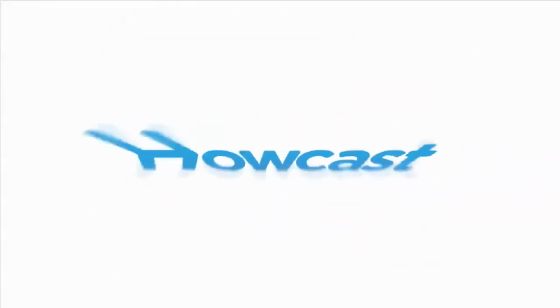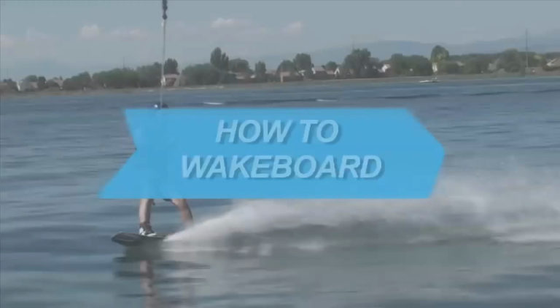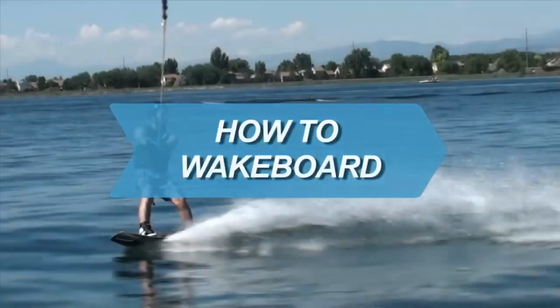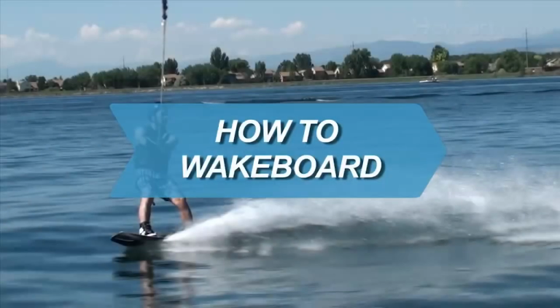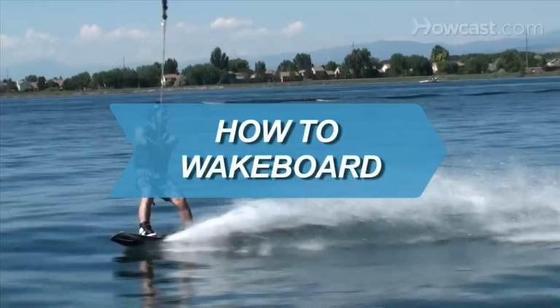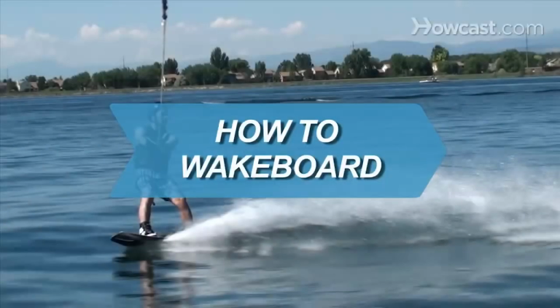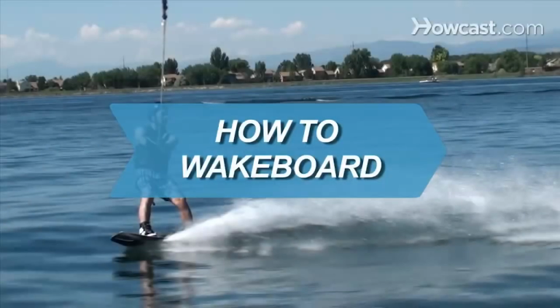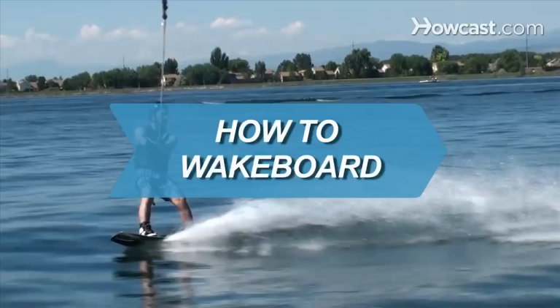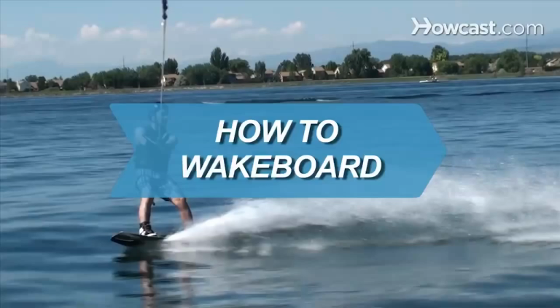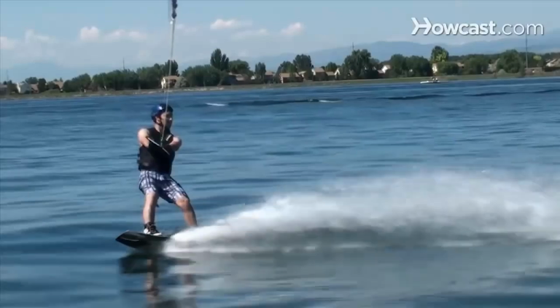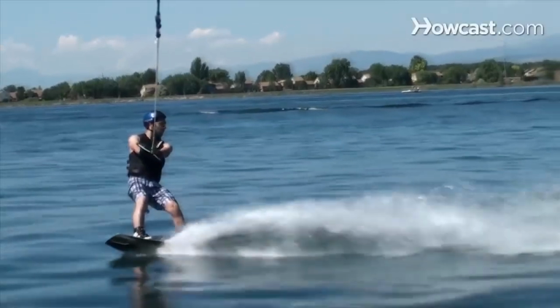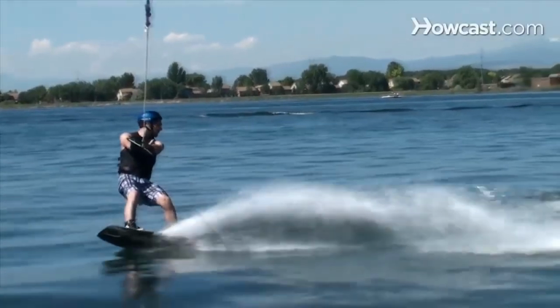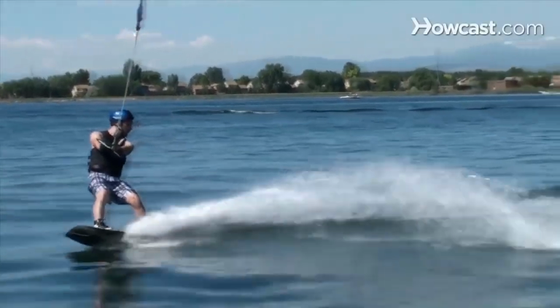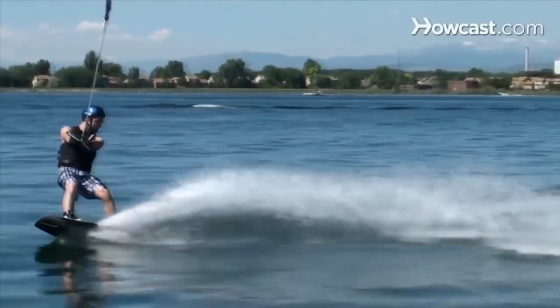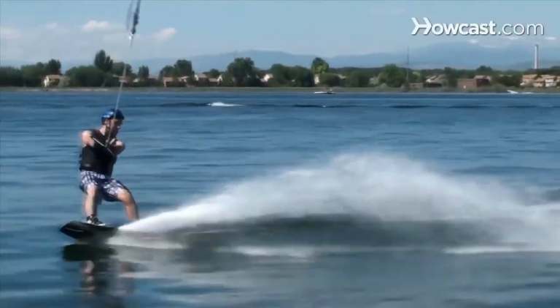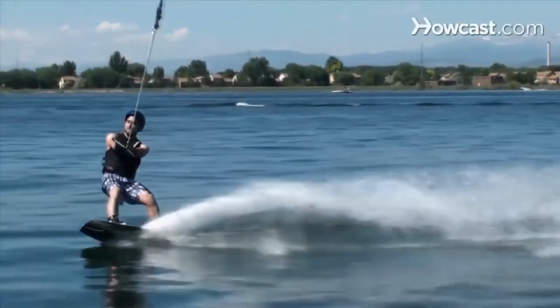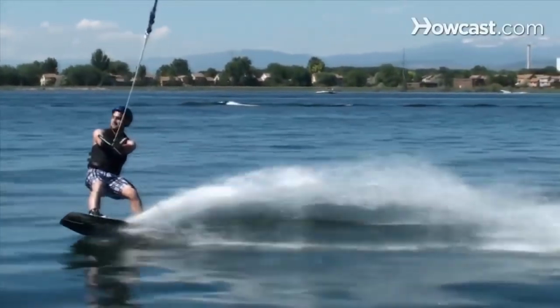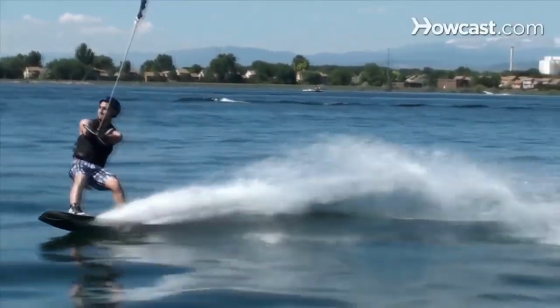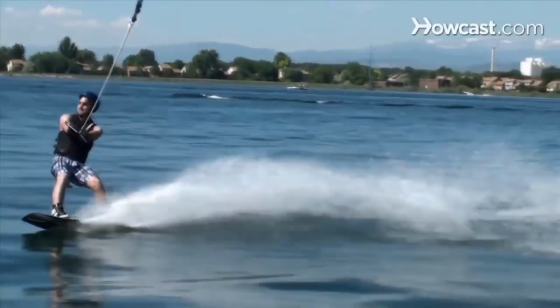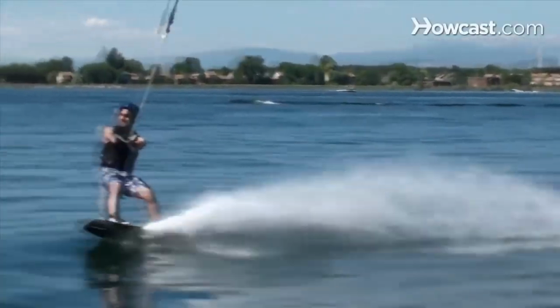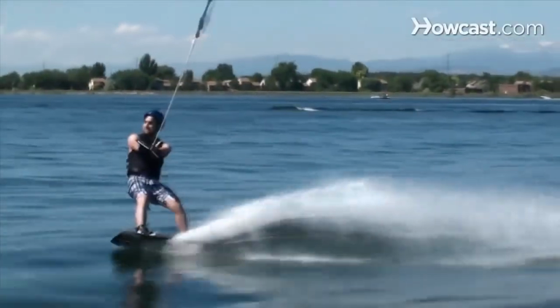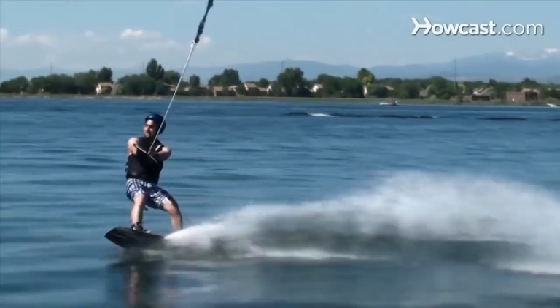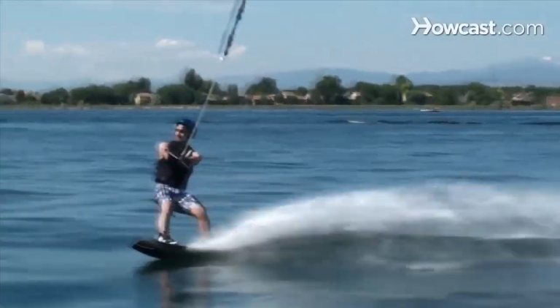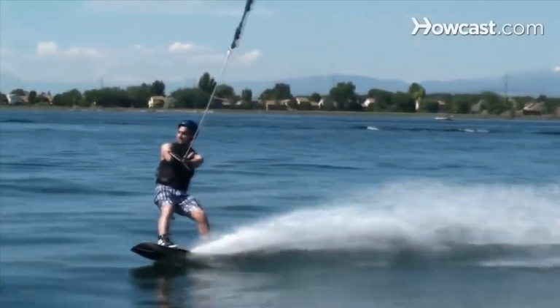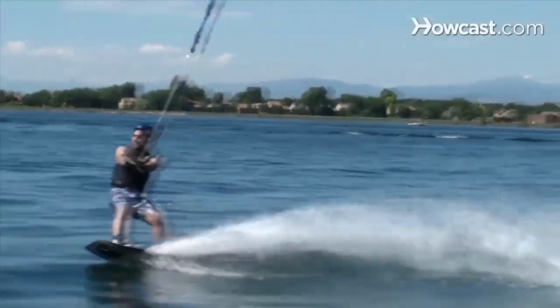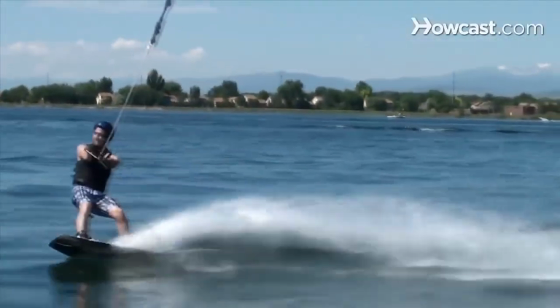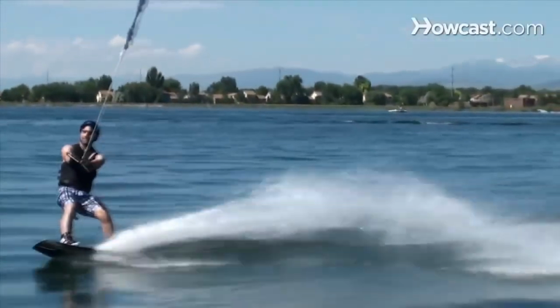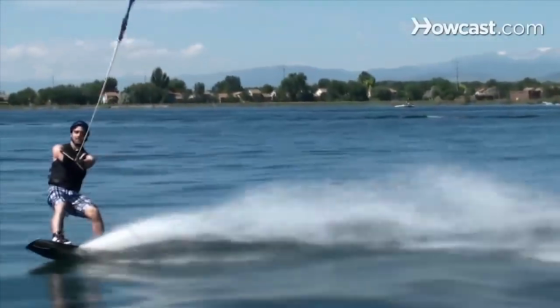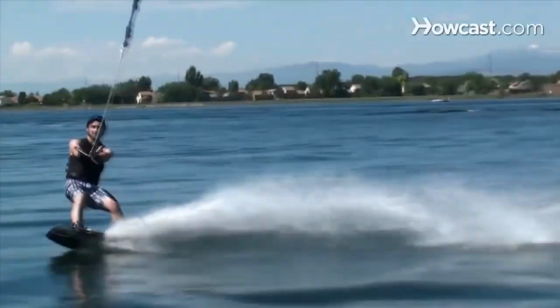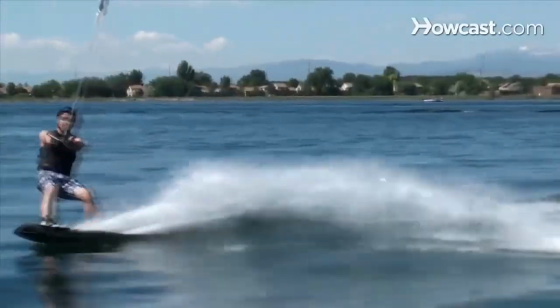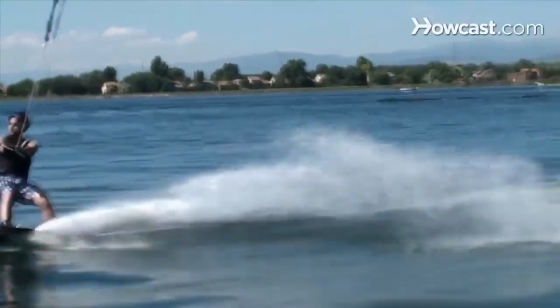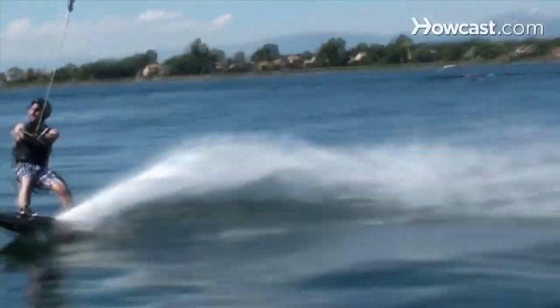How to Wakeboard. Wakeboarding is extremely fun, and it's not as hard as it looks. Check out these tips to help you learn.